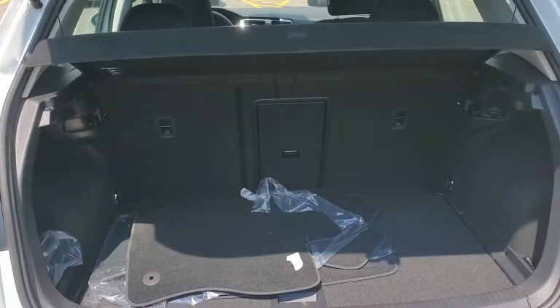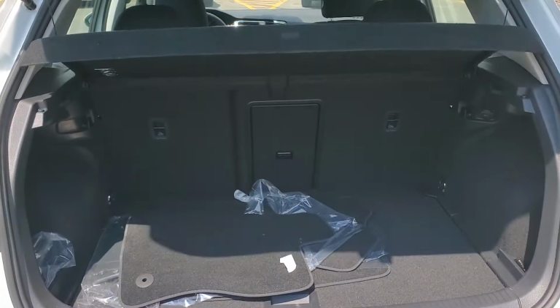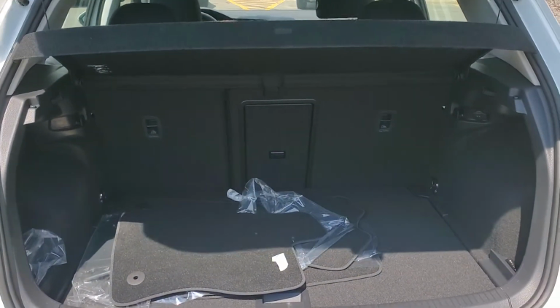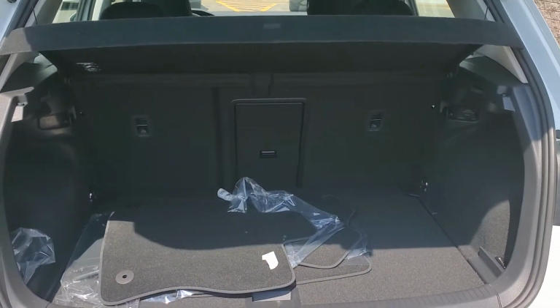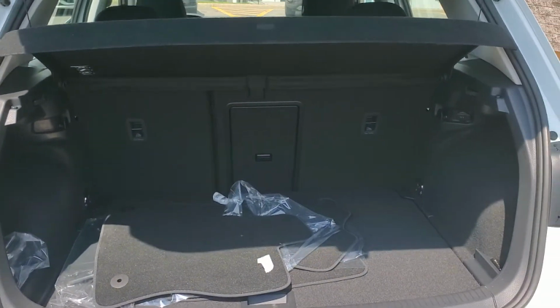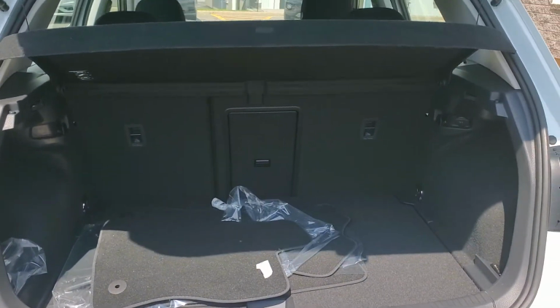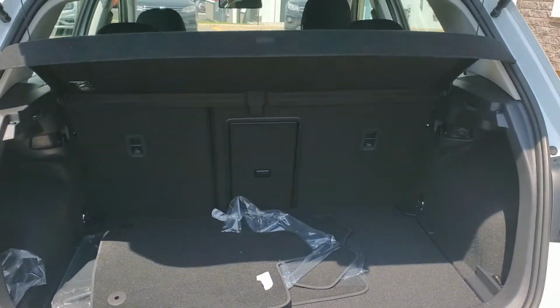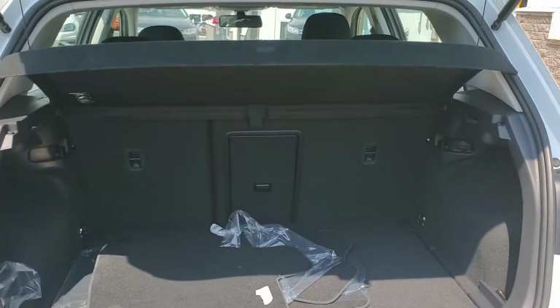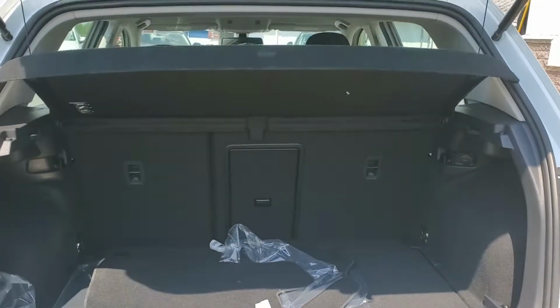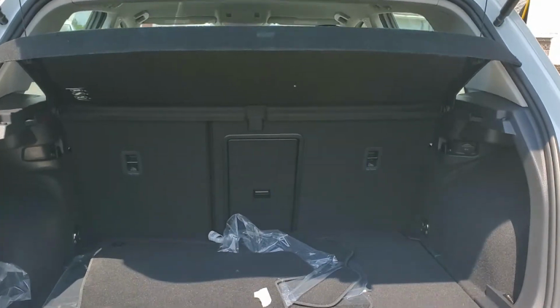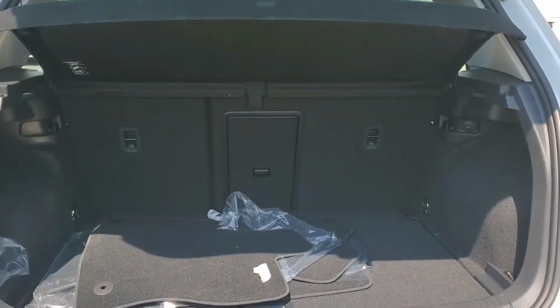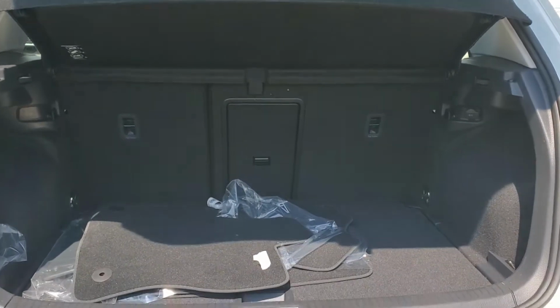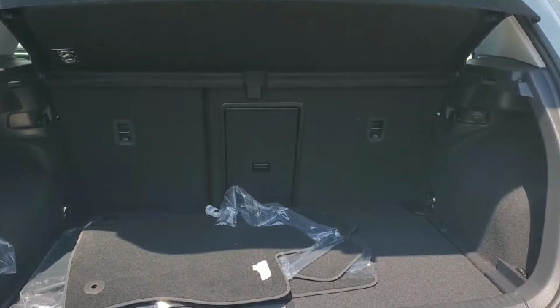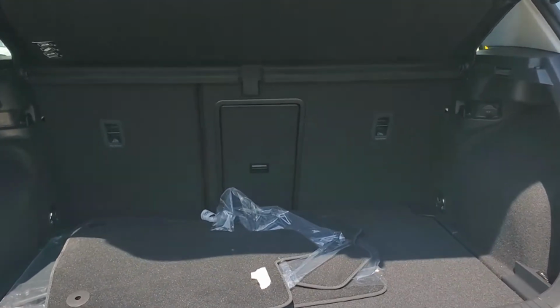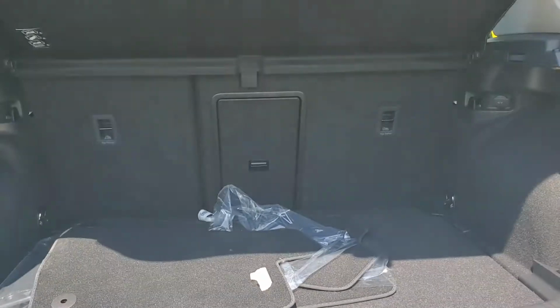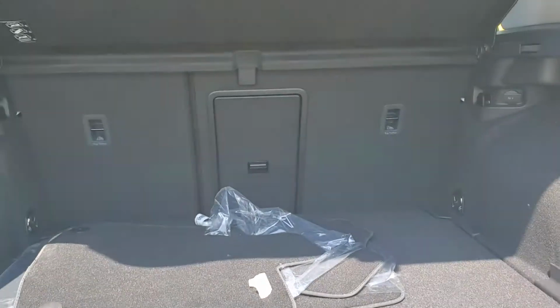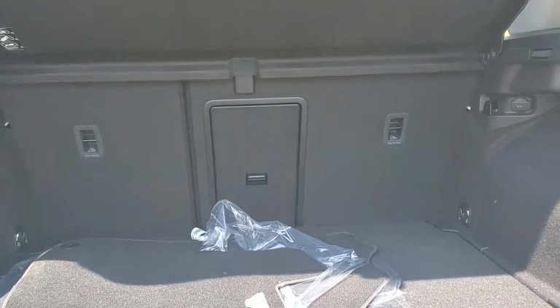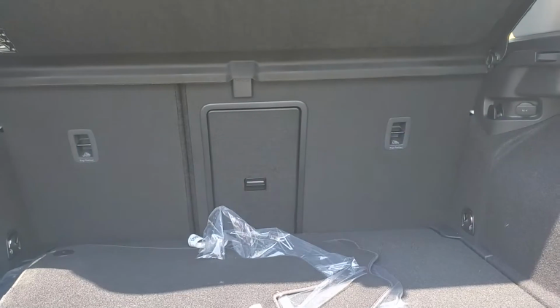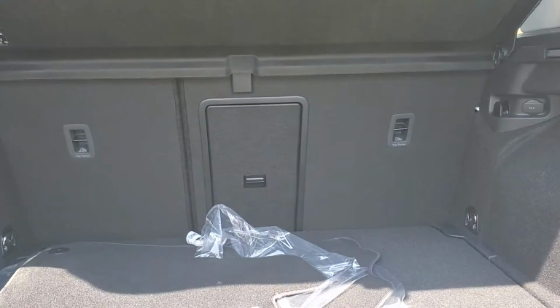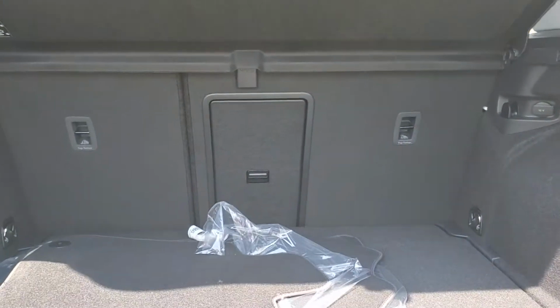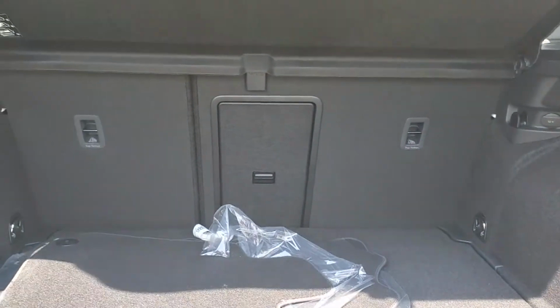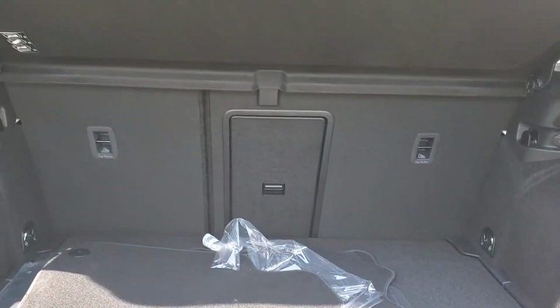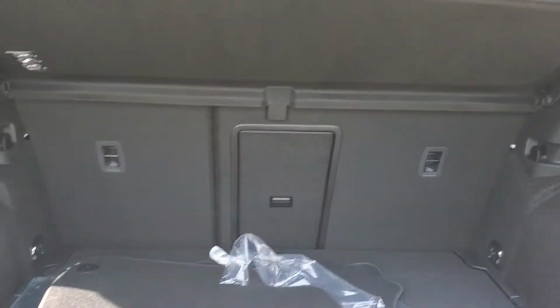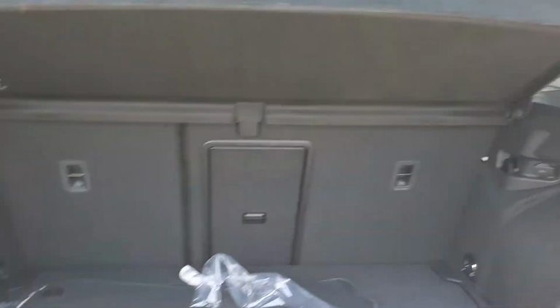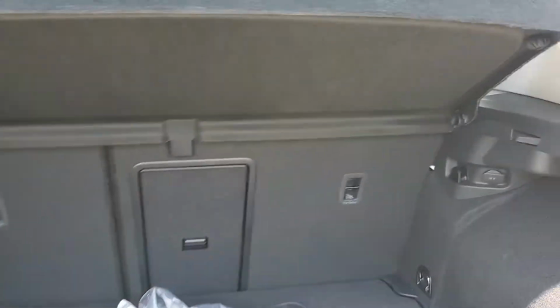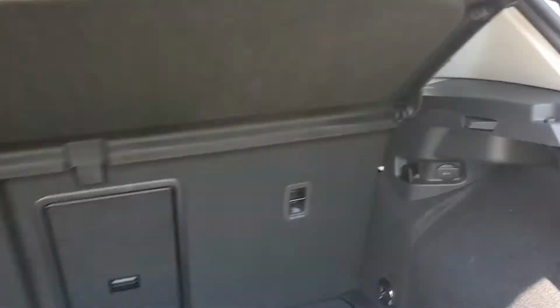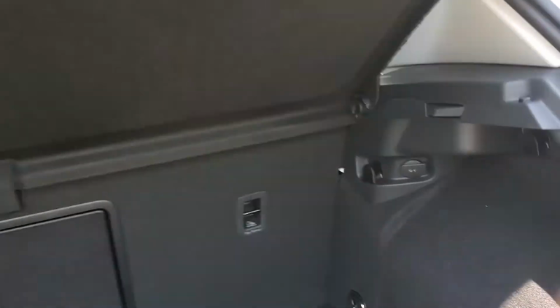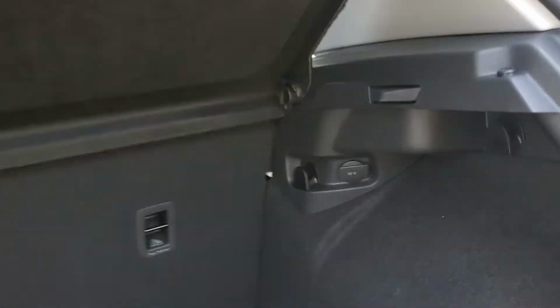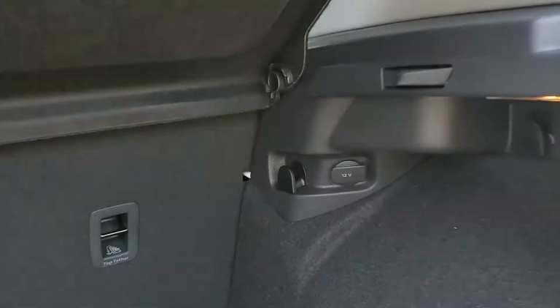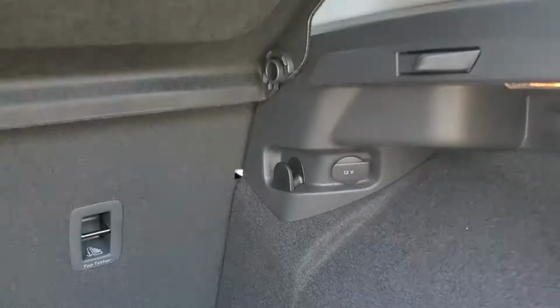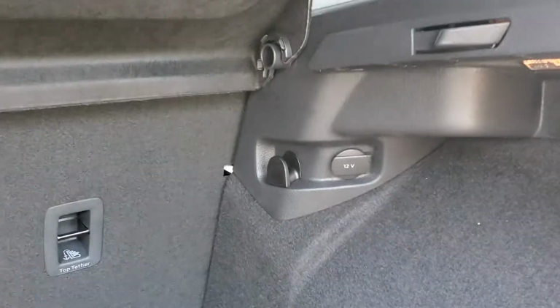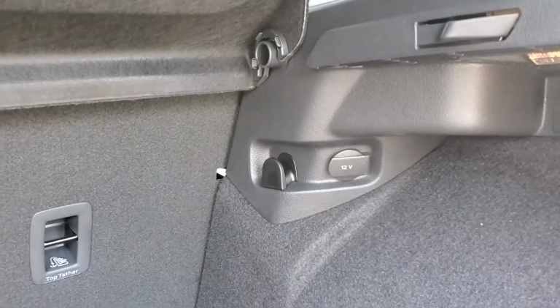Very useful trunk, 60-40 rear split with center pass-through, 12-volt accessory outlet.